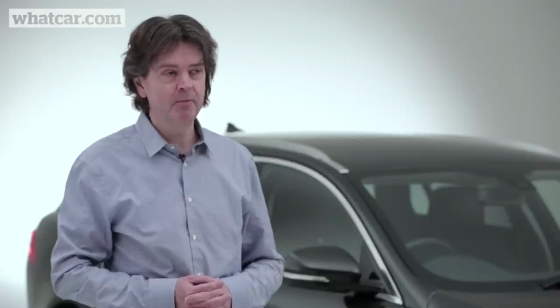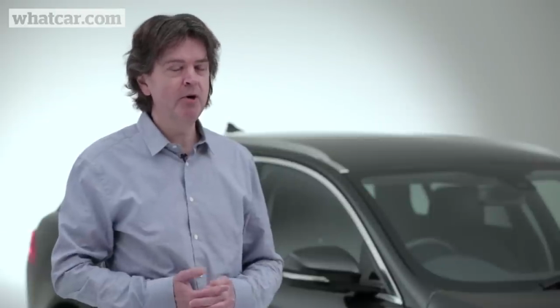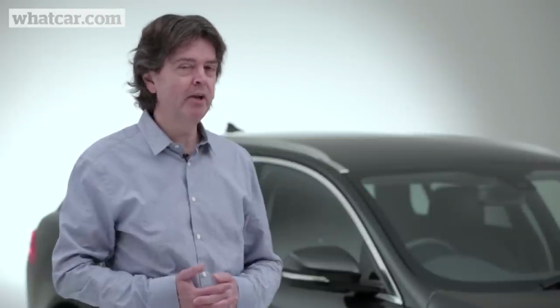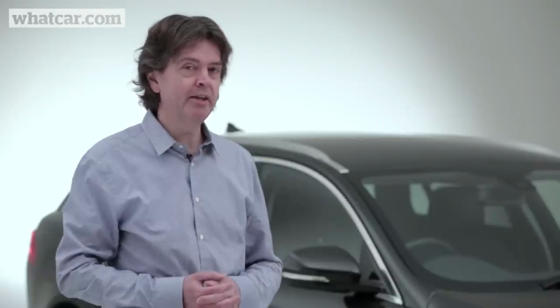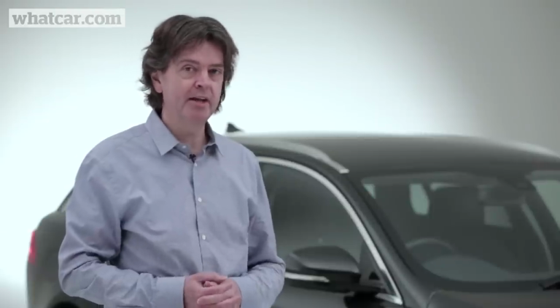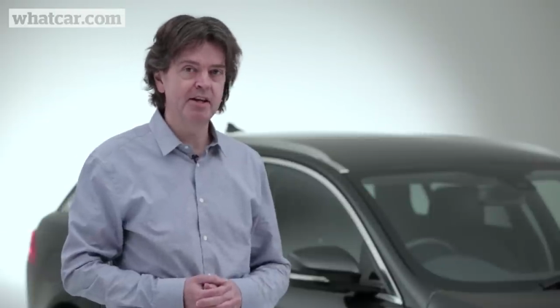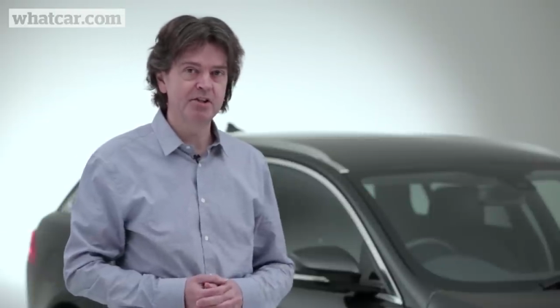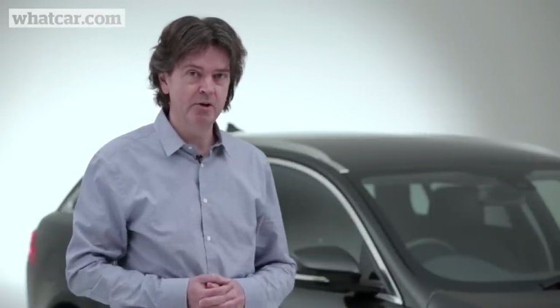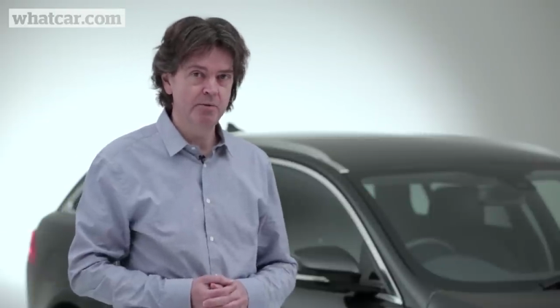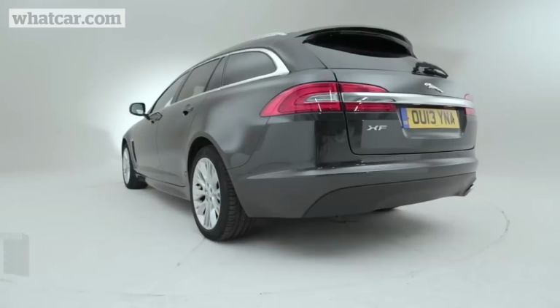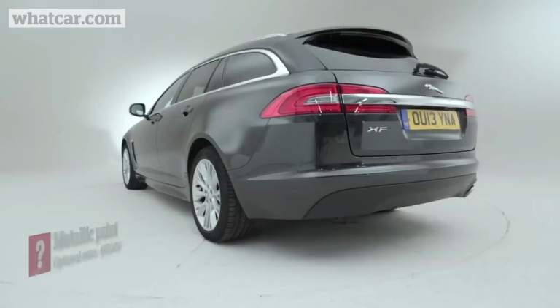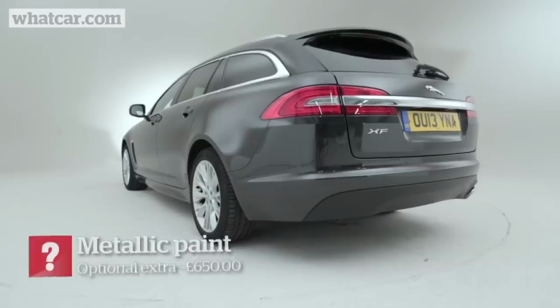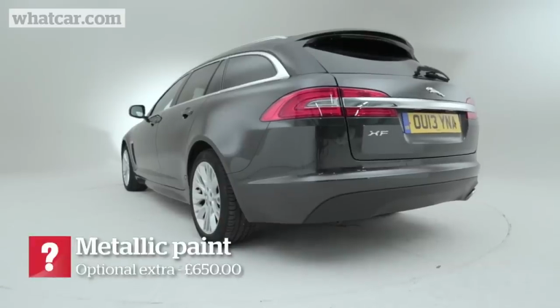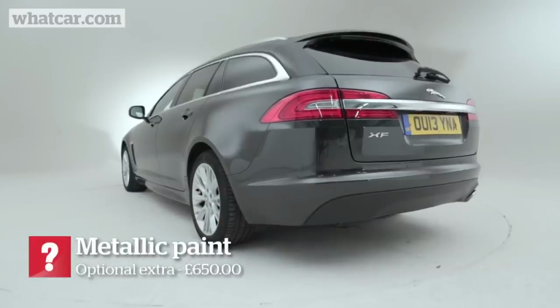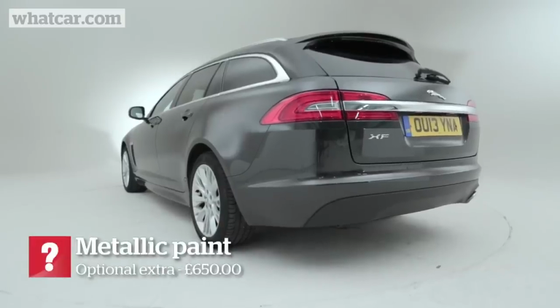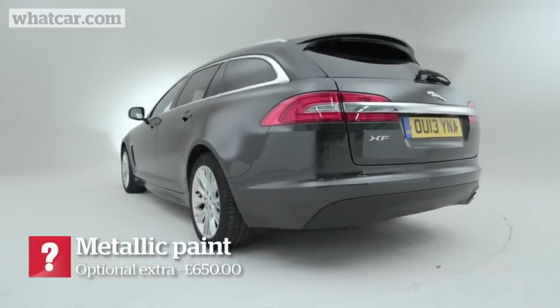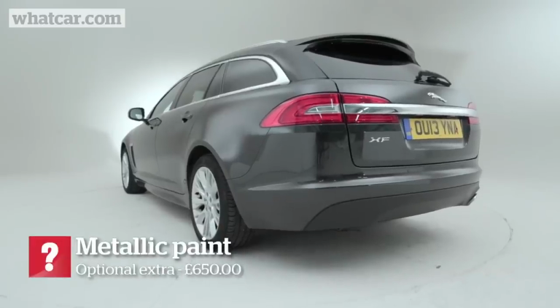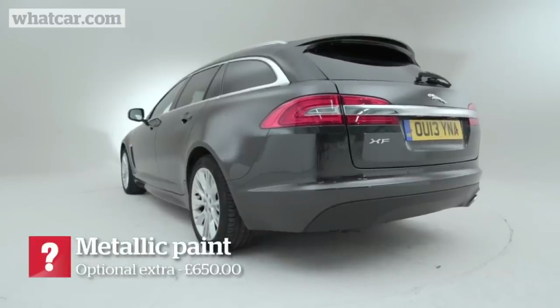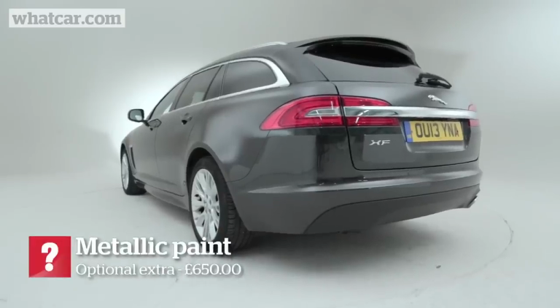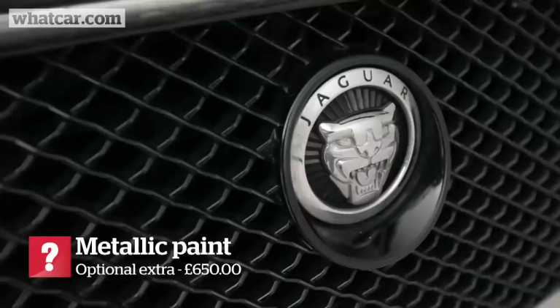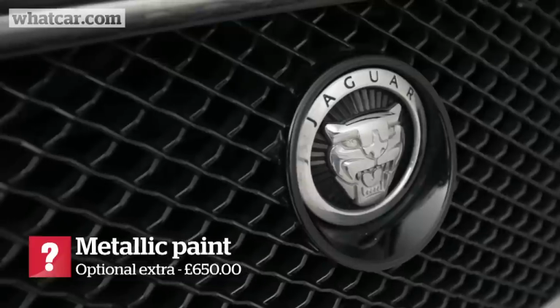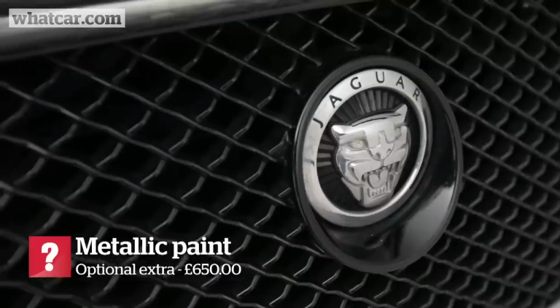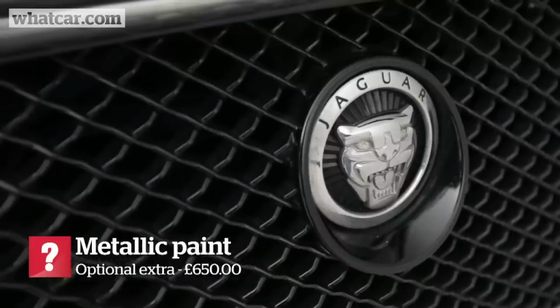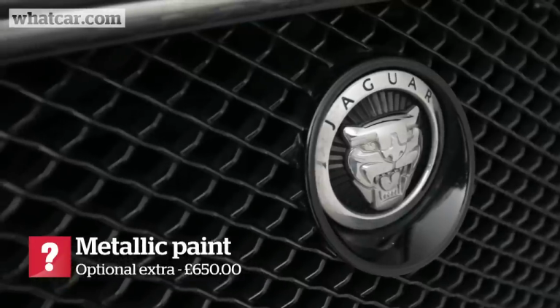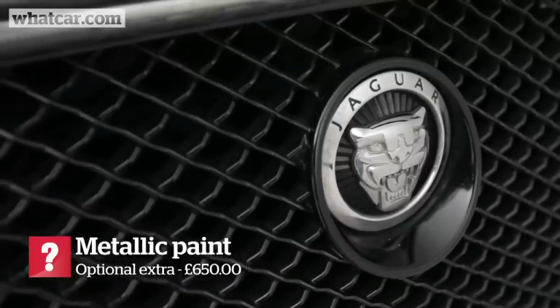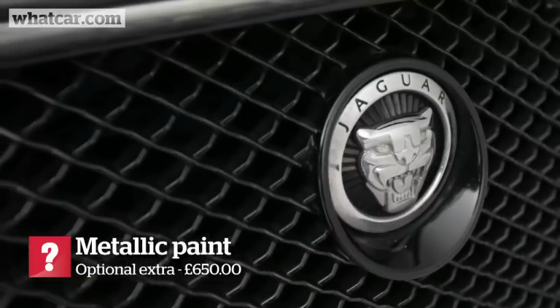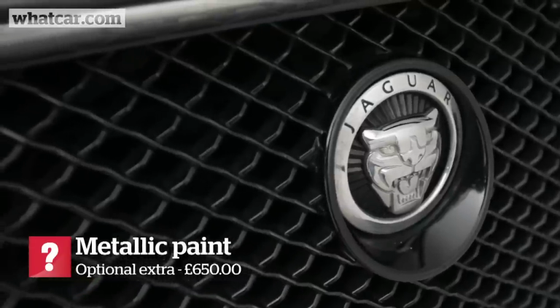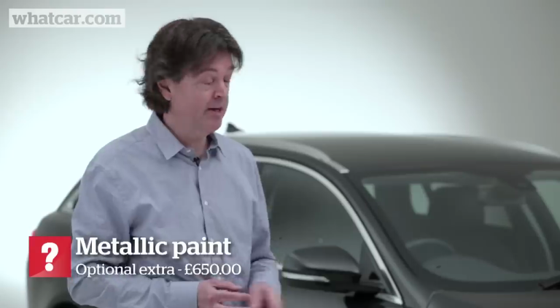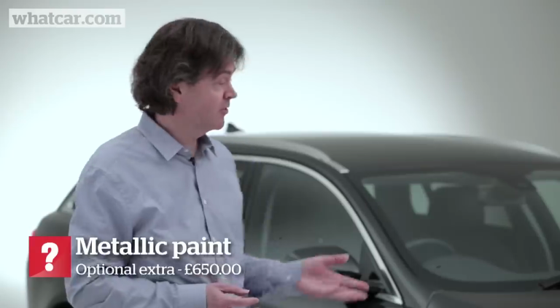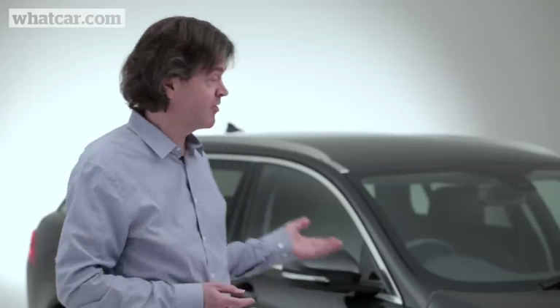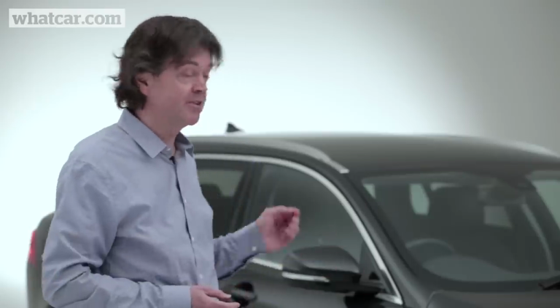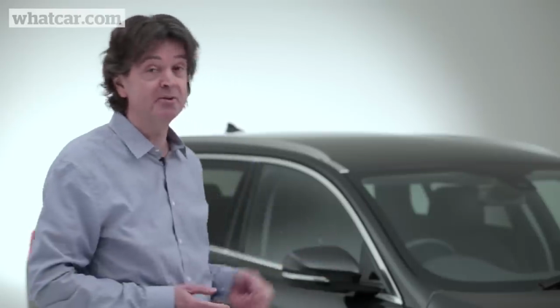Well, we all like the XF saloon but the Sportbrake is more practical. It's a great motorway cruiser and it looks great too.